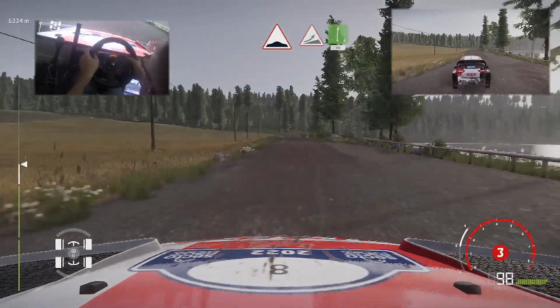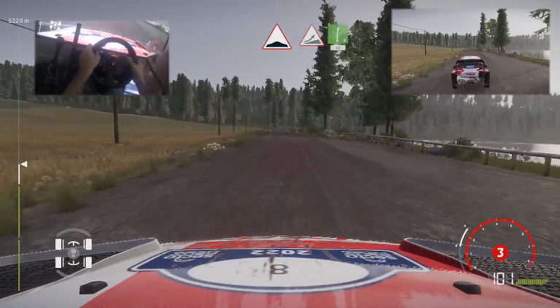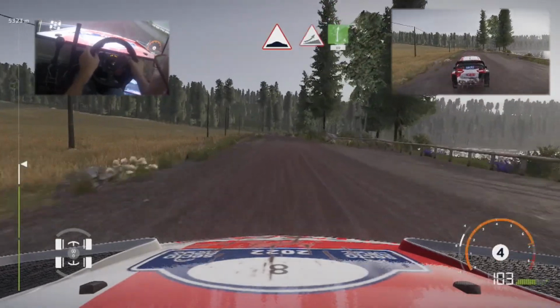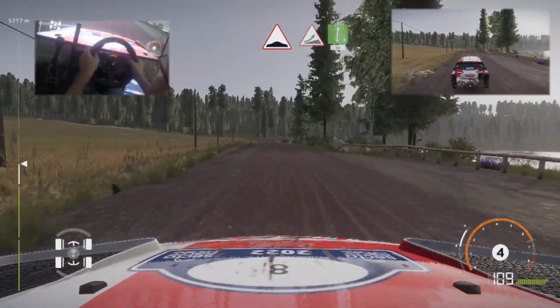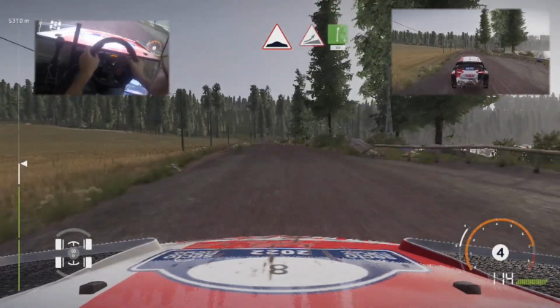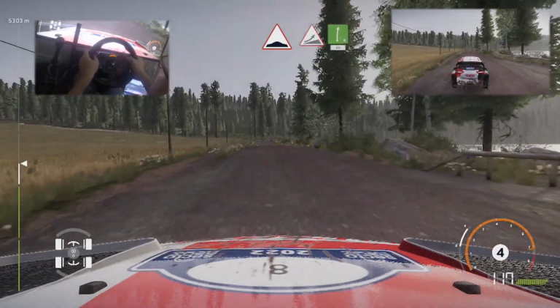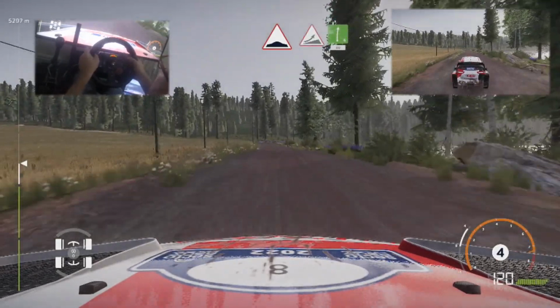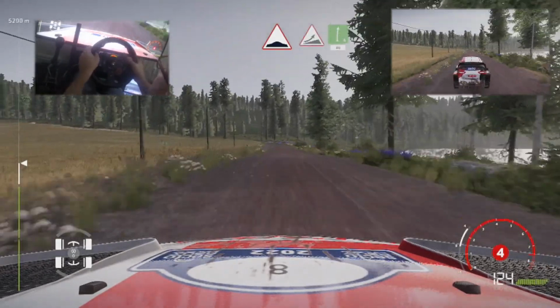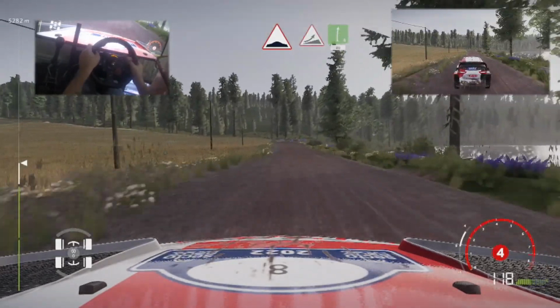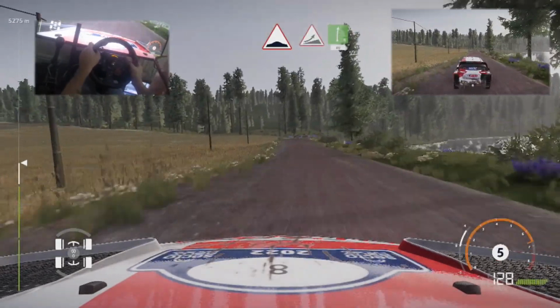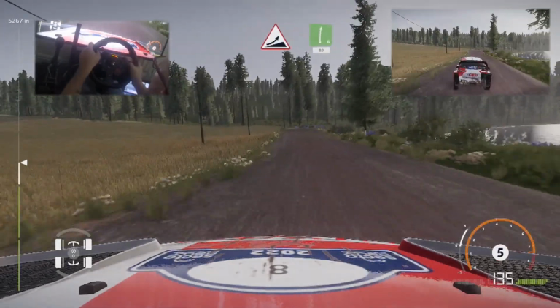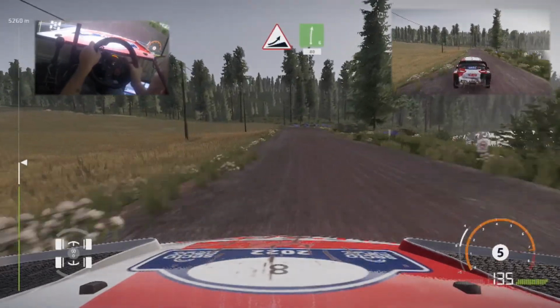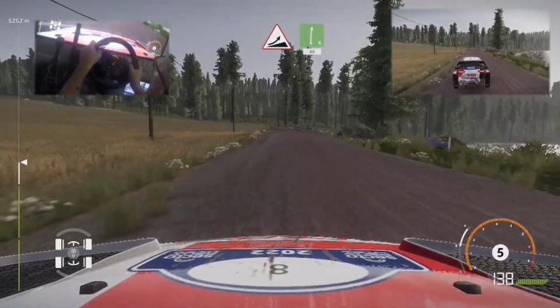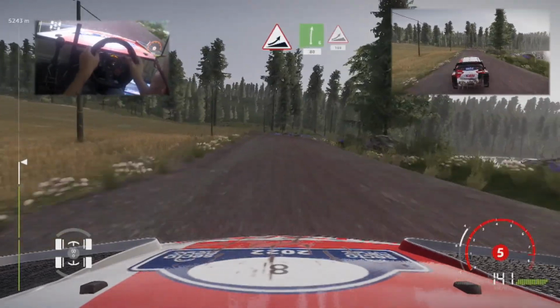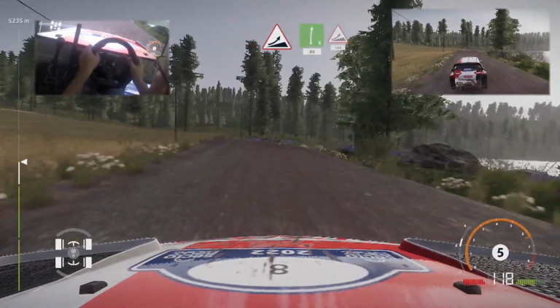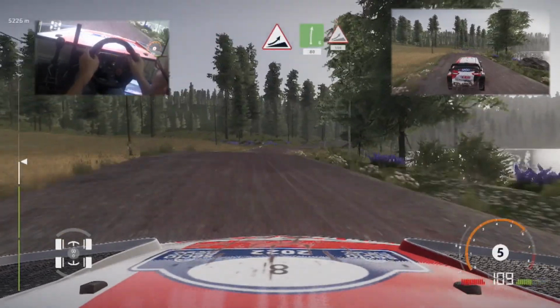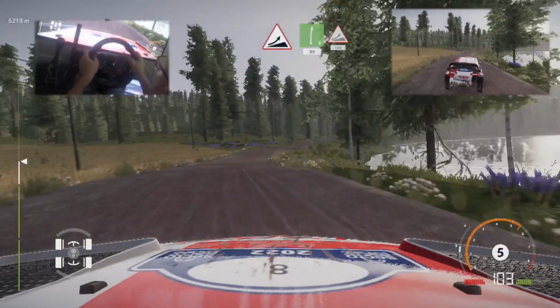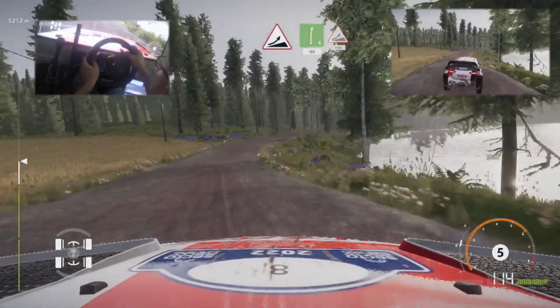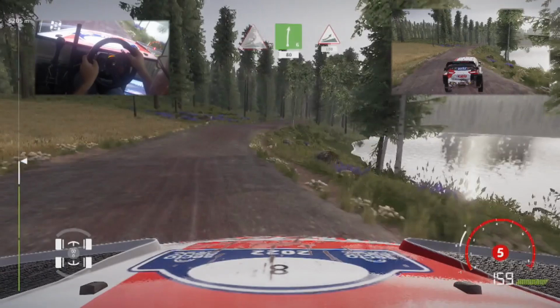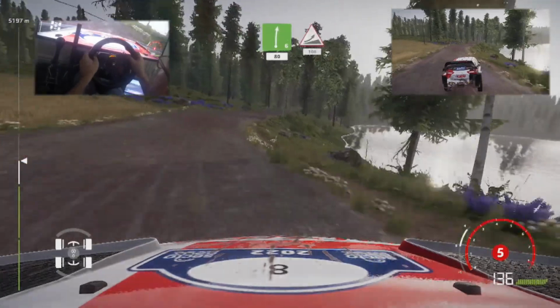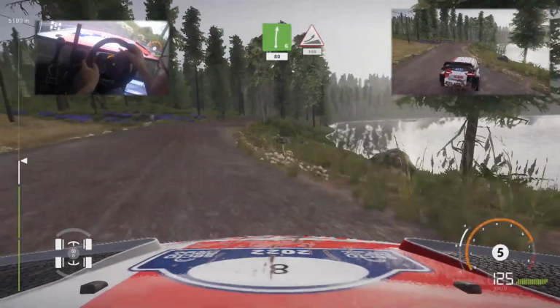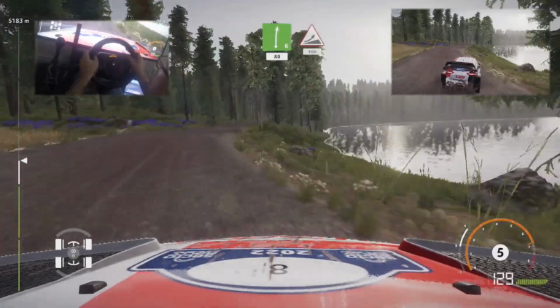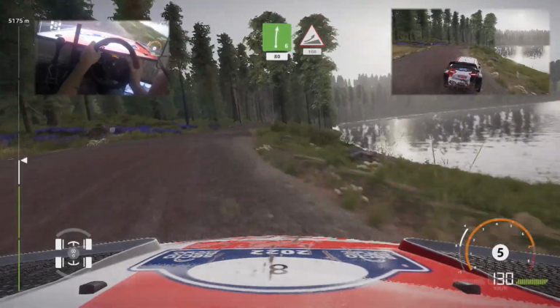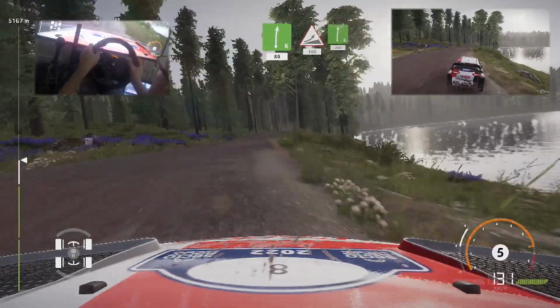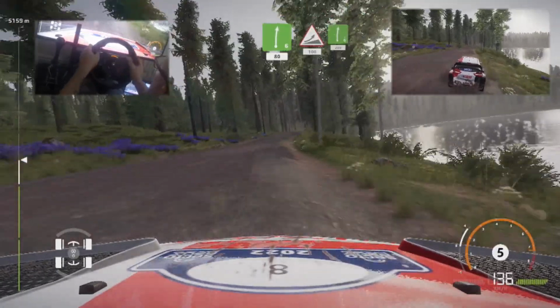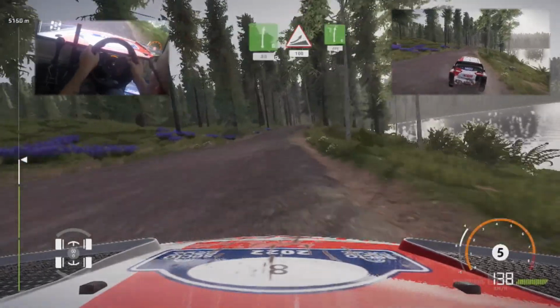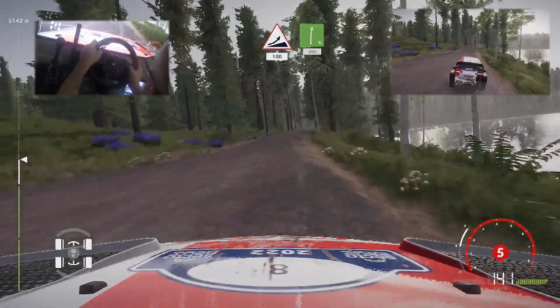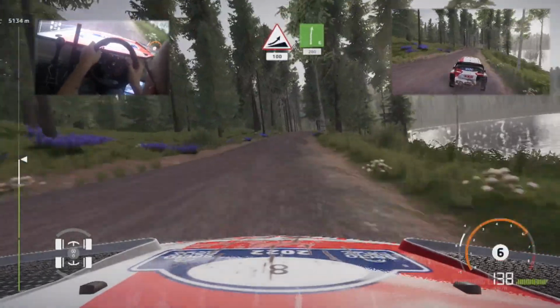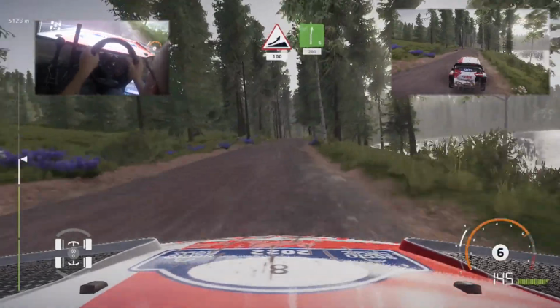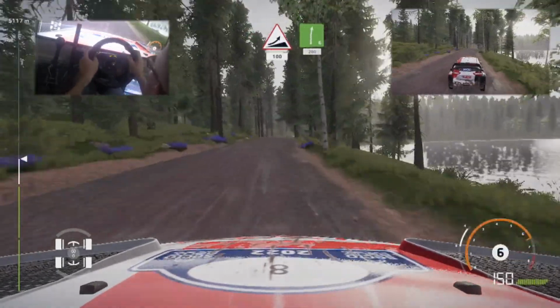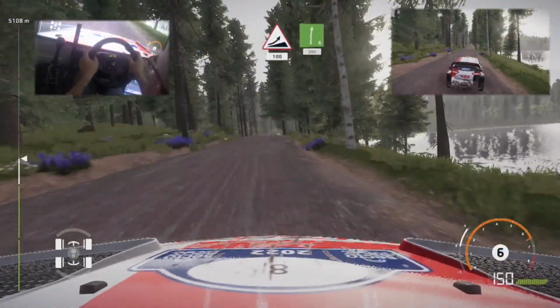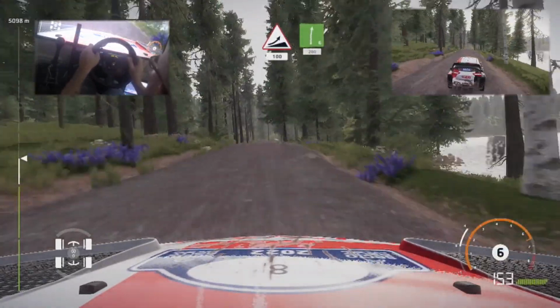Jump, keep middle, into right 6. Jump, keep right, 100. Right 6, long, keep in, 200.